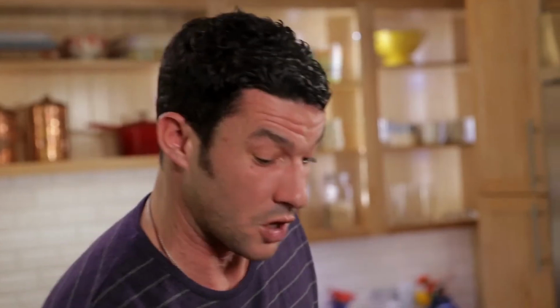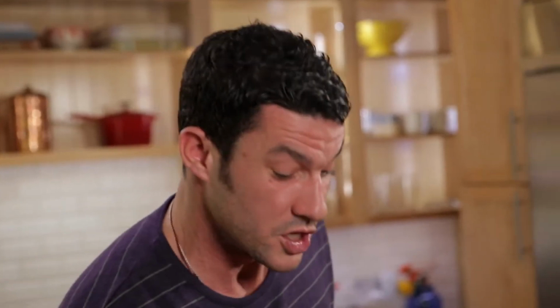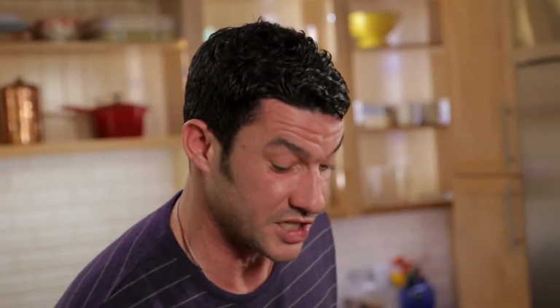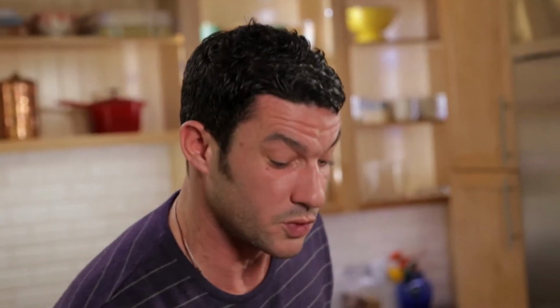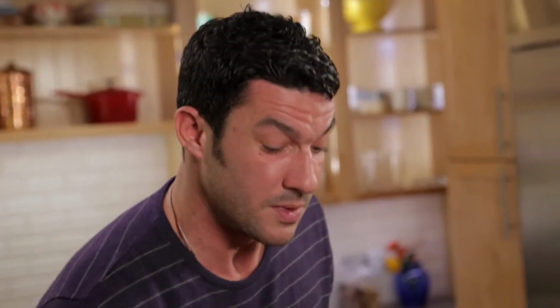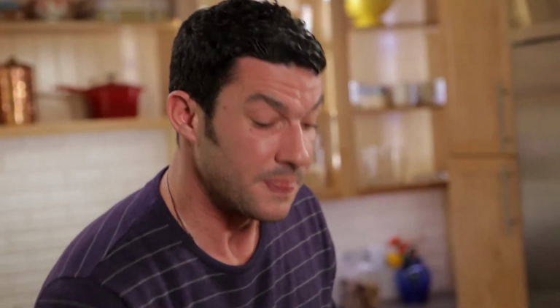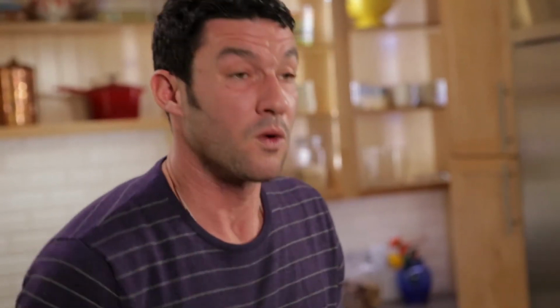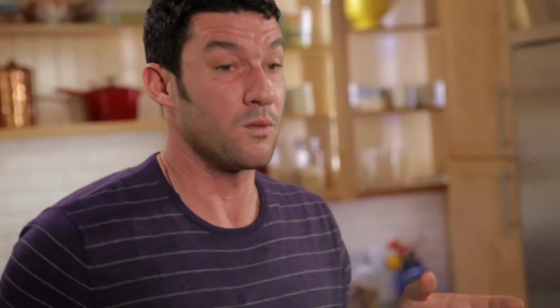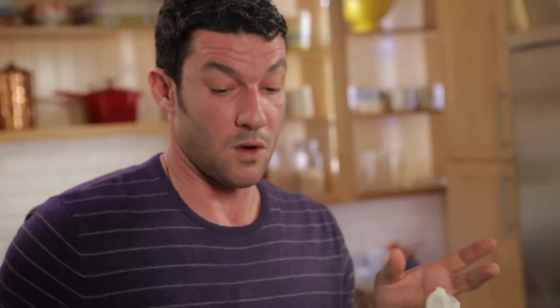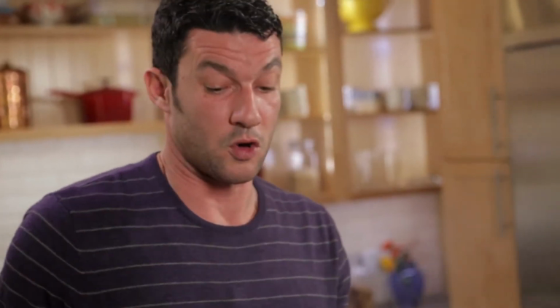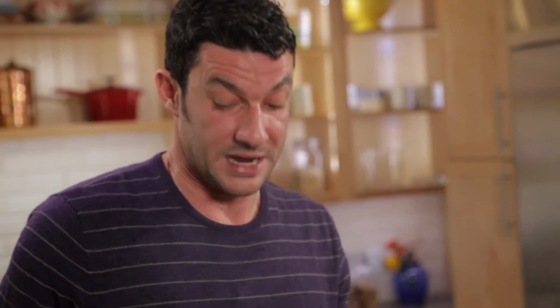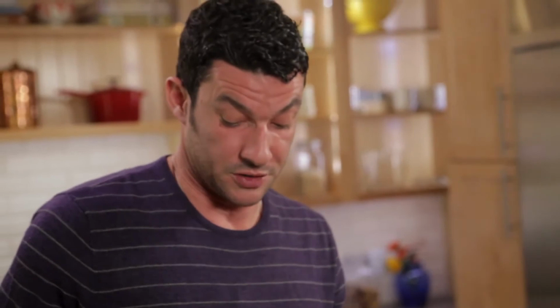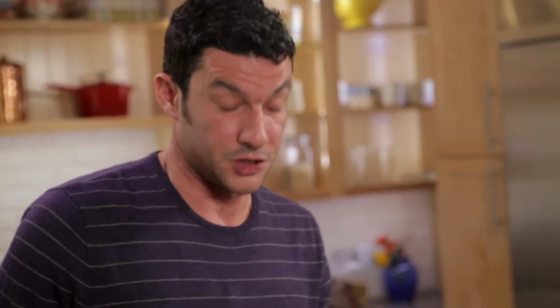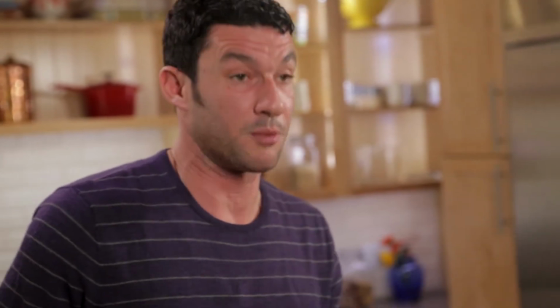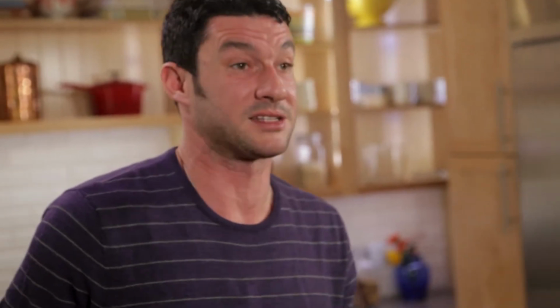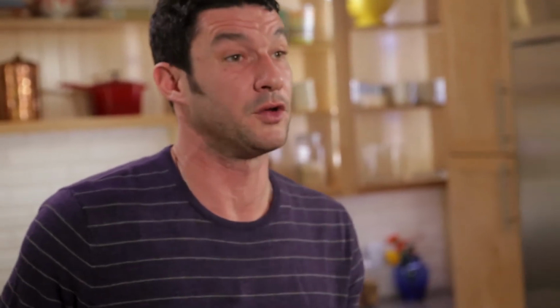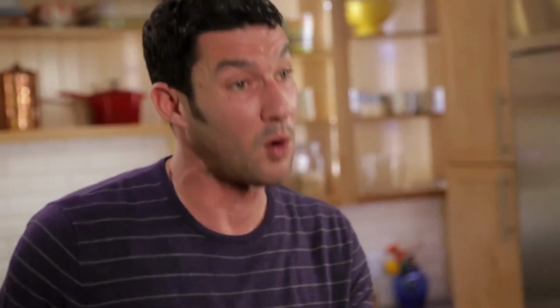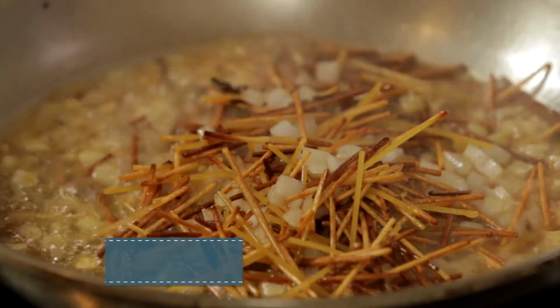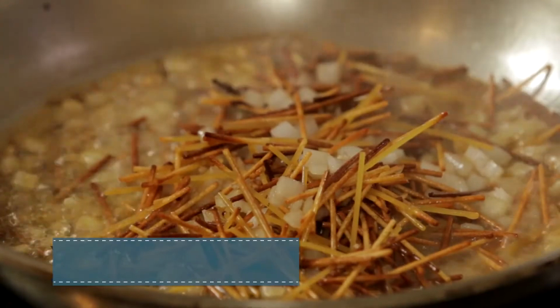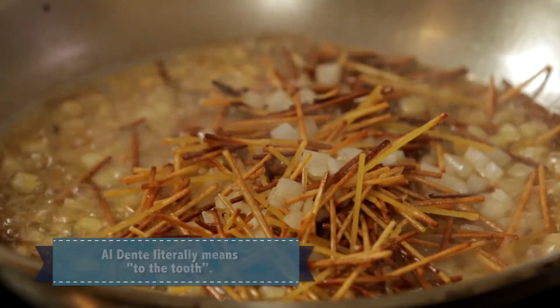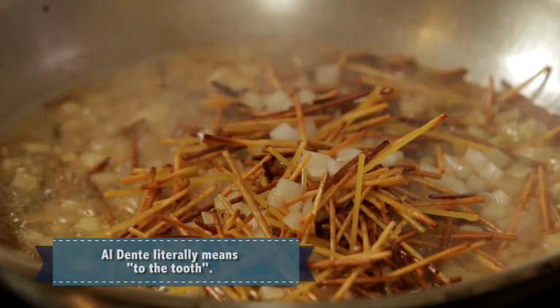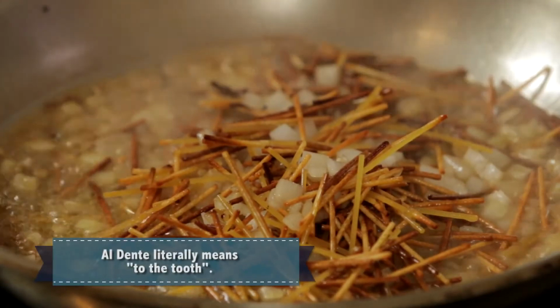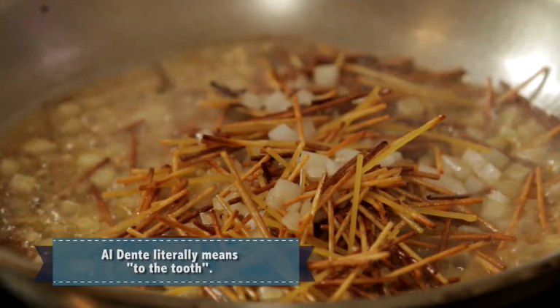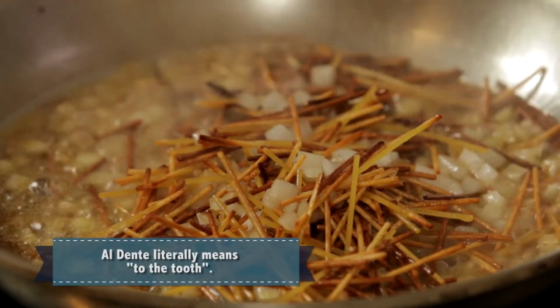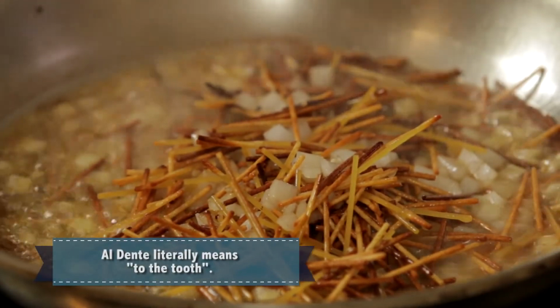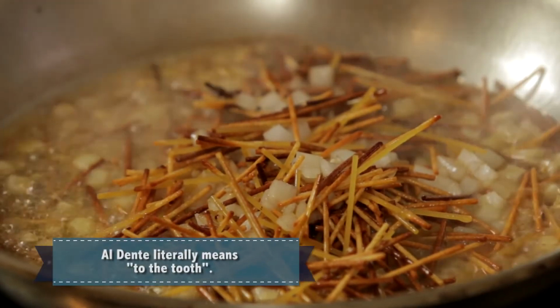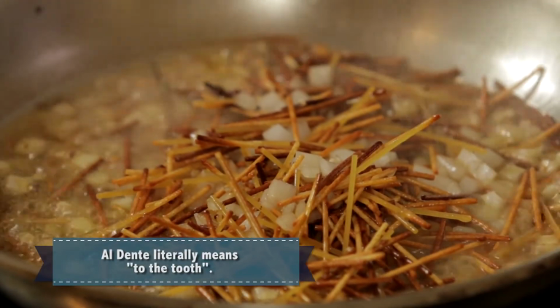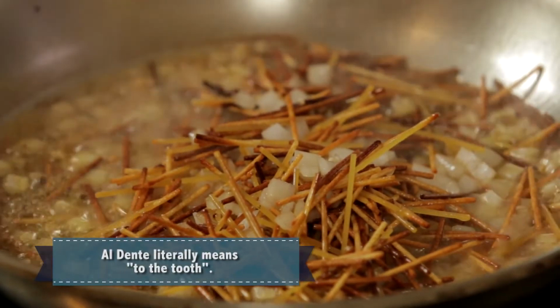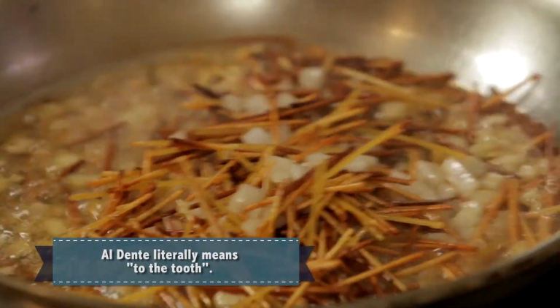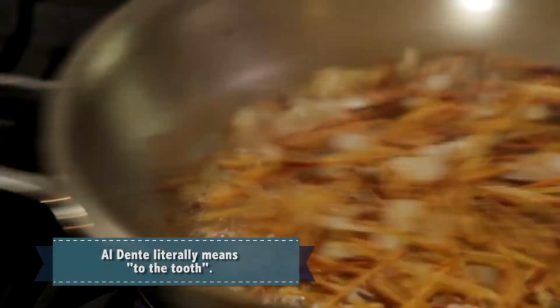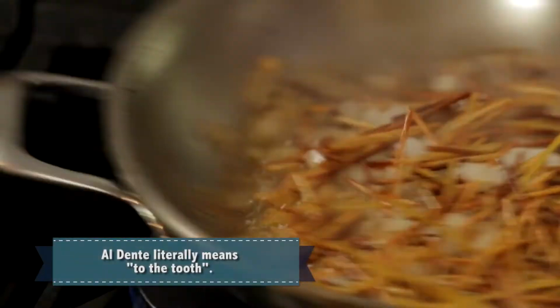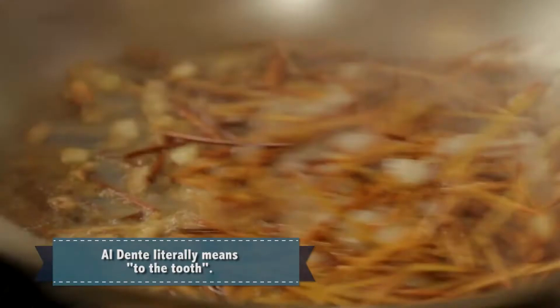Just like you would when boiling pasta, make sure that it's al dente — you need to do the same thing here. So we're going to keep moving it around.